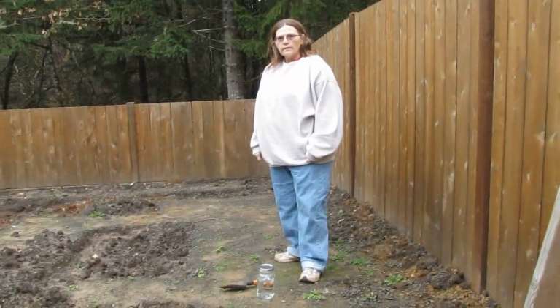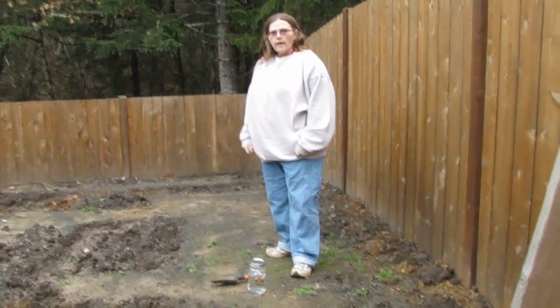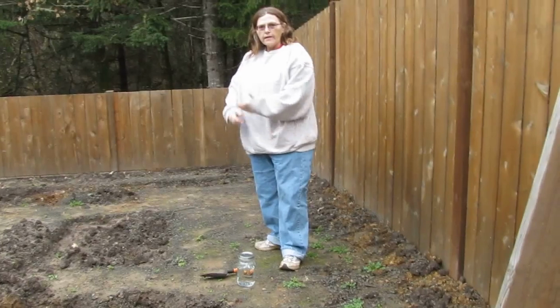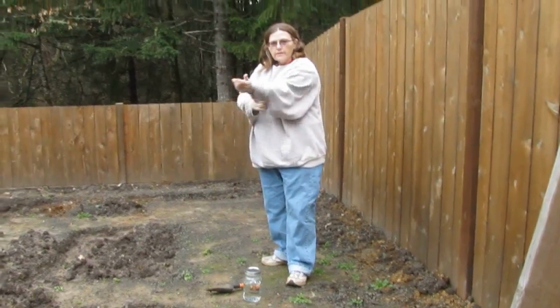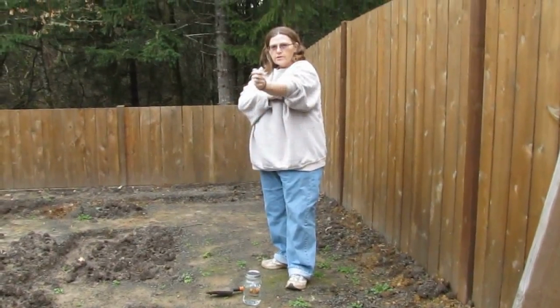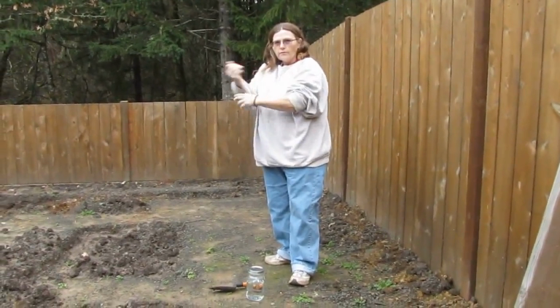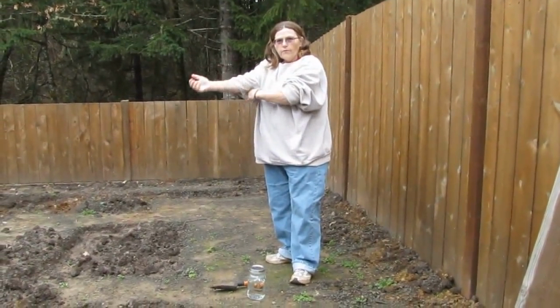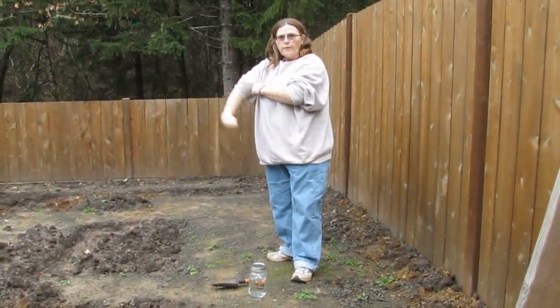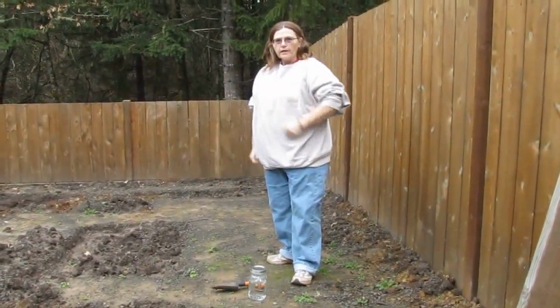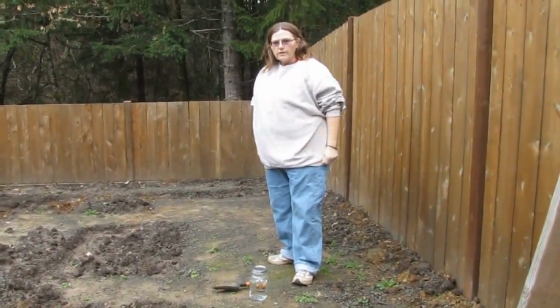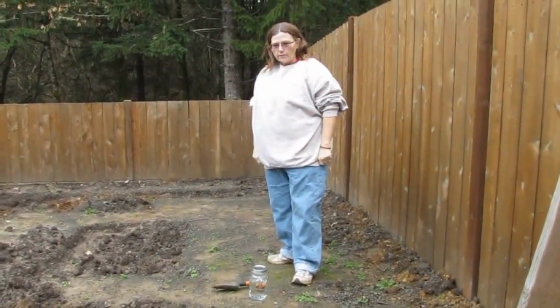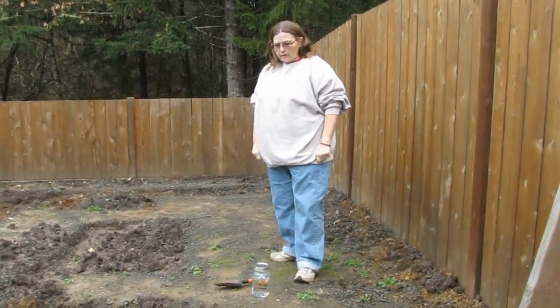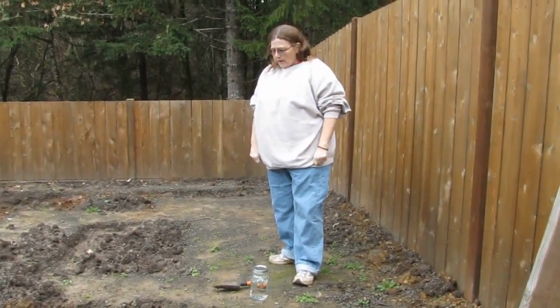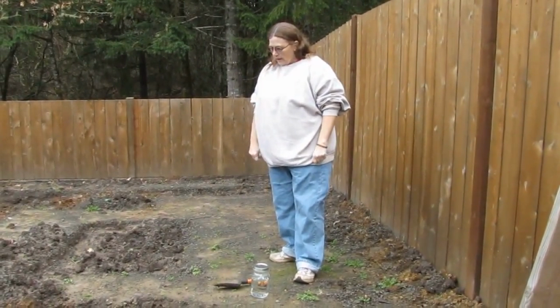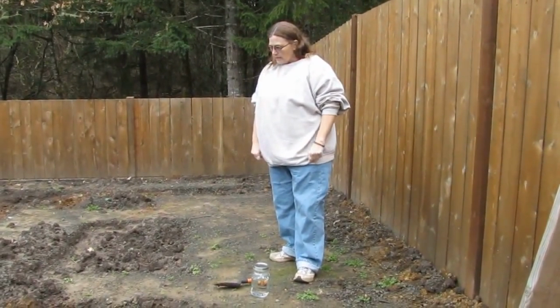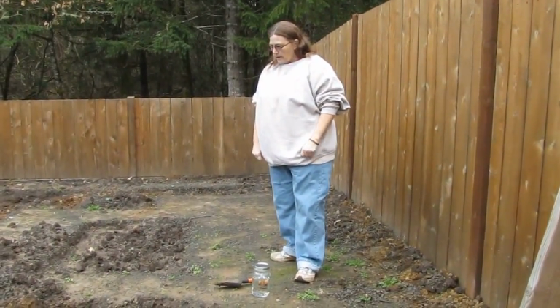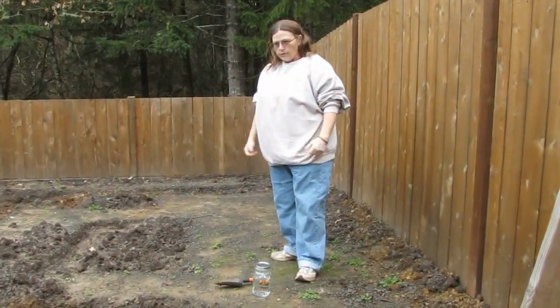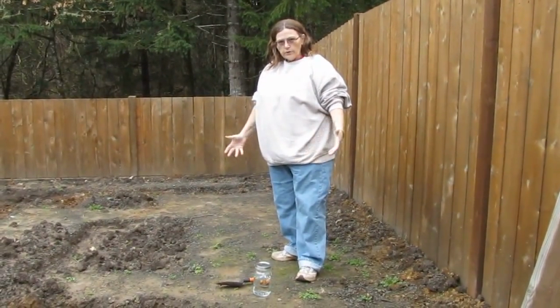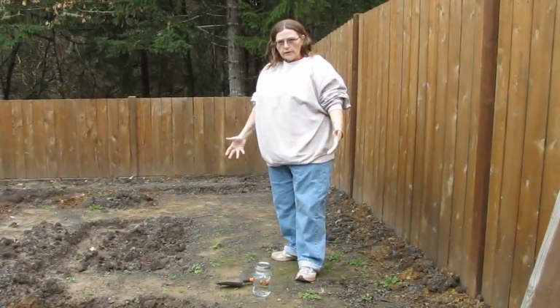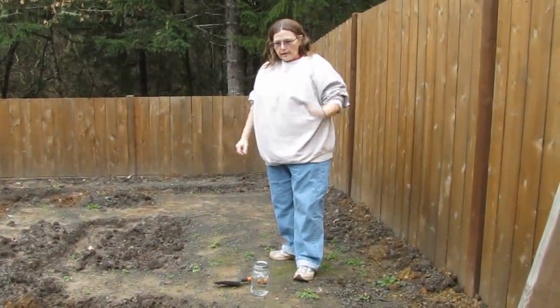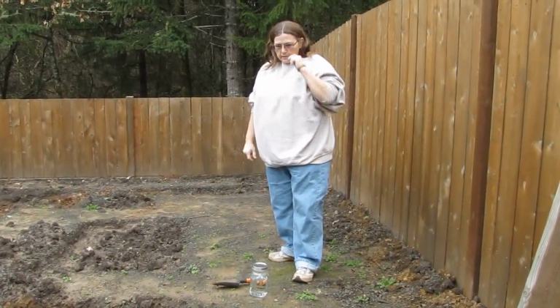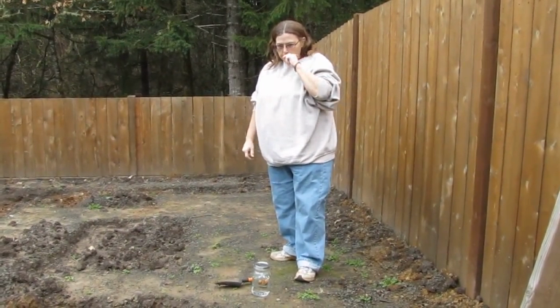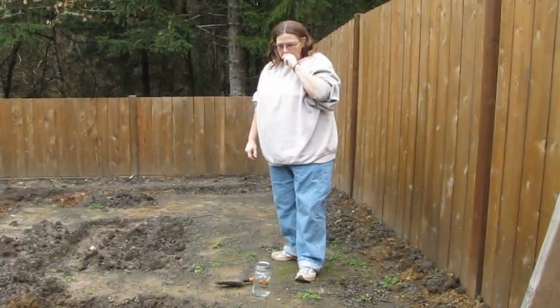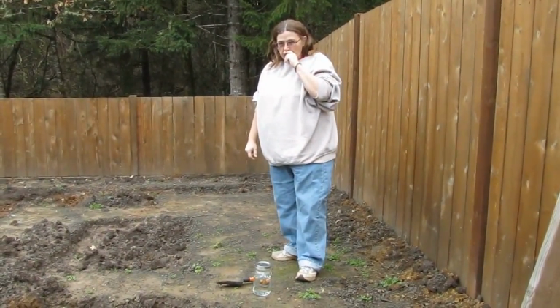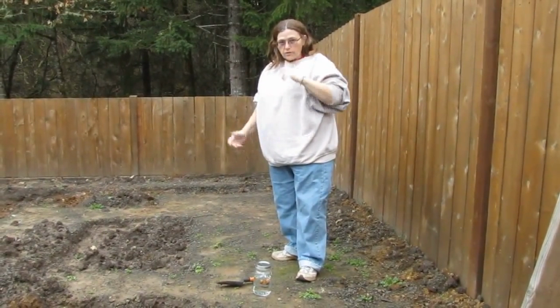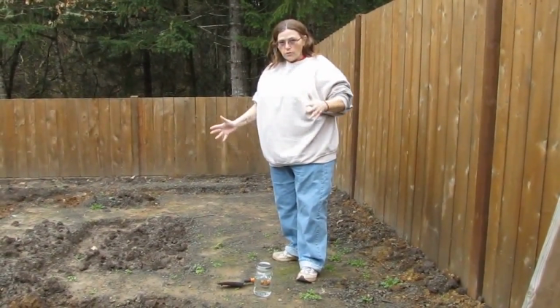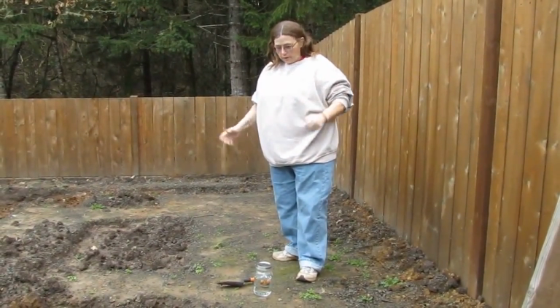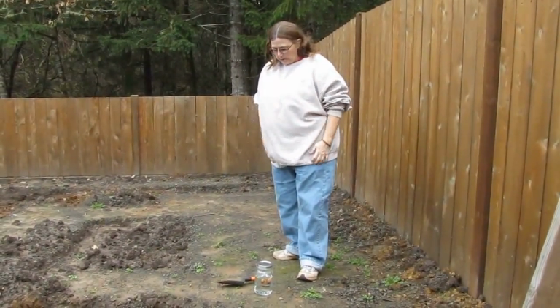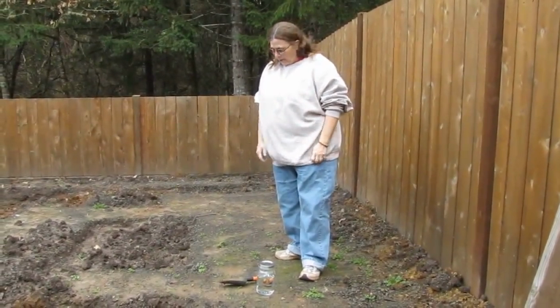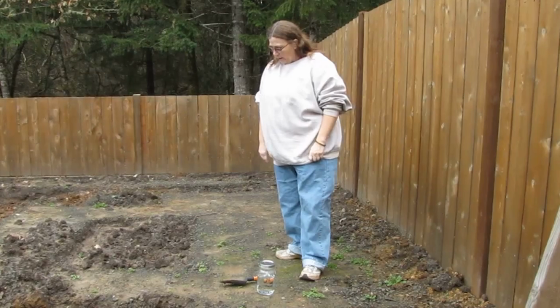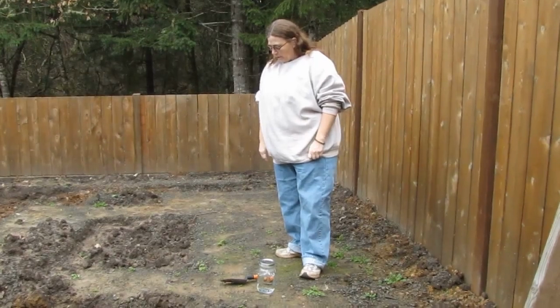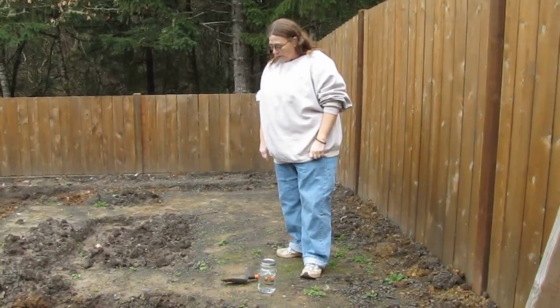Hi, this is Shovel from A Bucket and a Shovel, and today we're going to do a little test. We're going to check the soil in your garden.